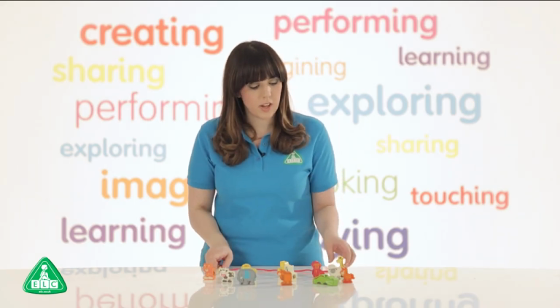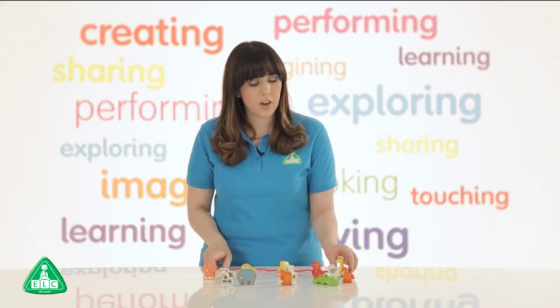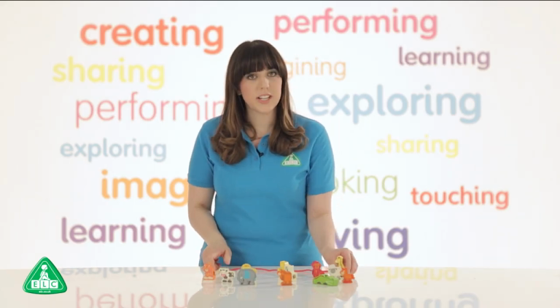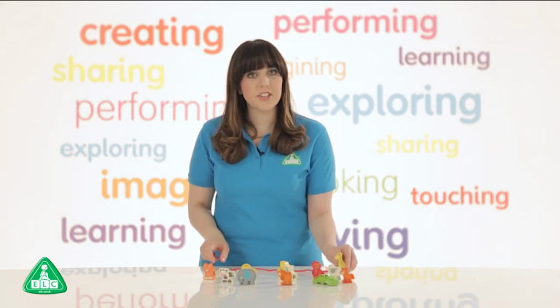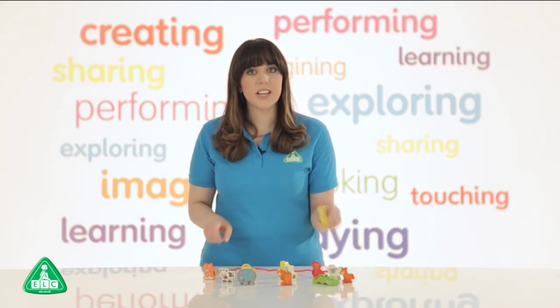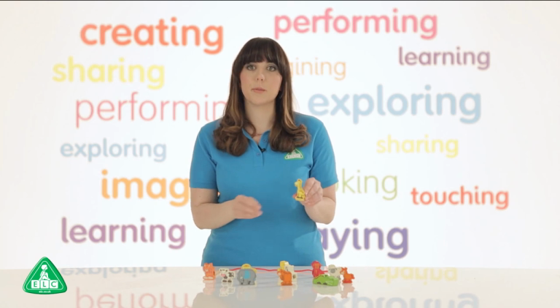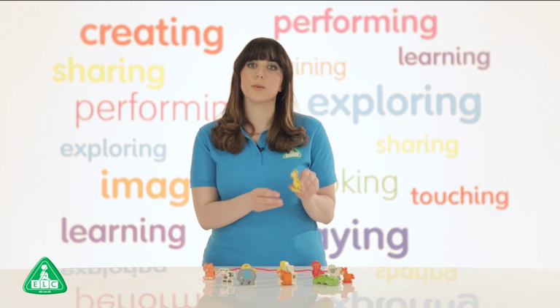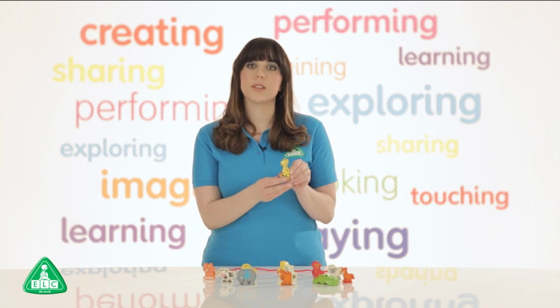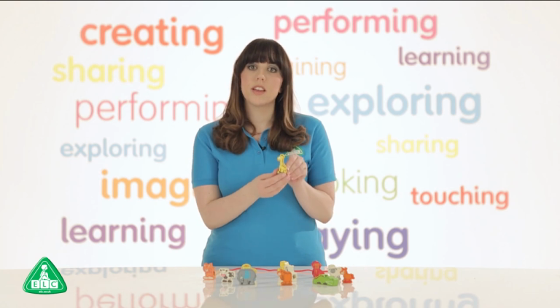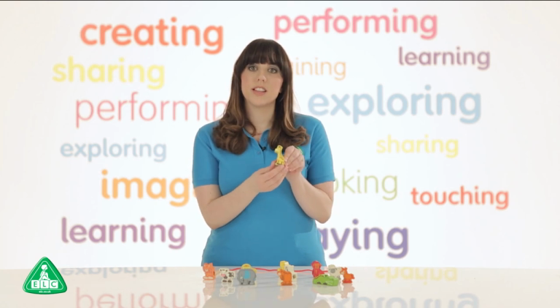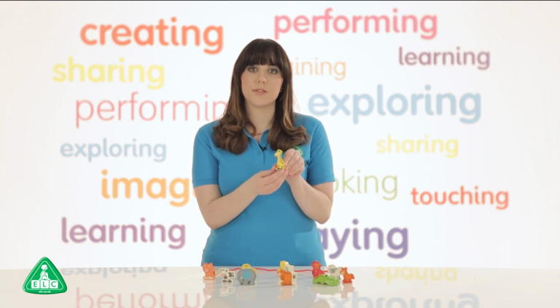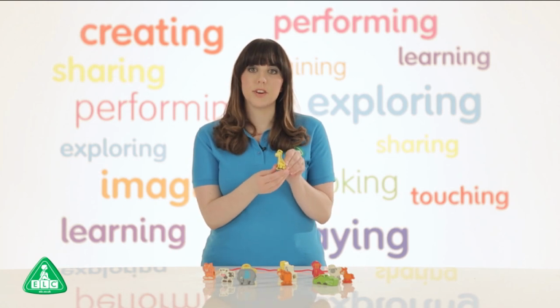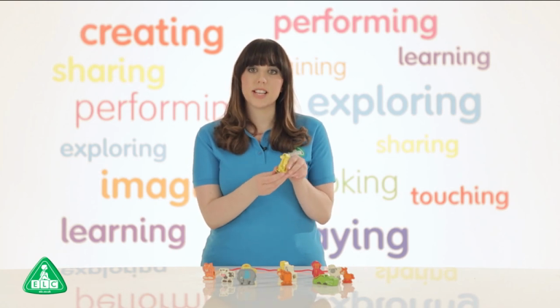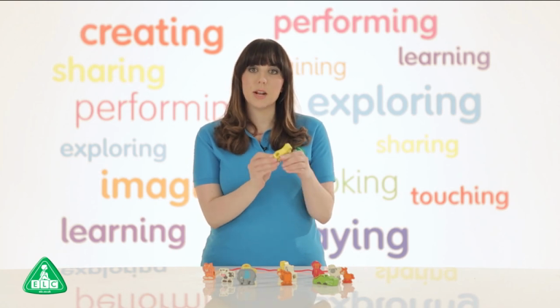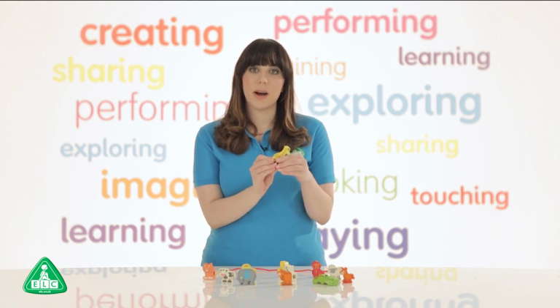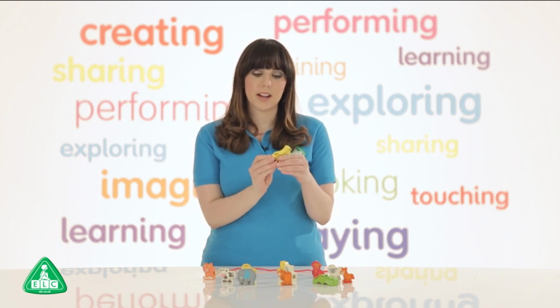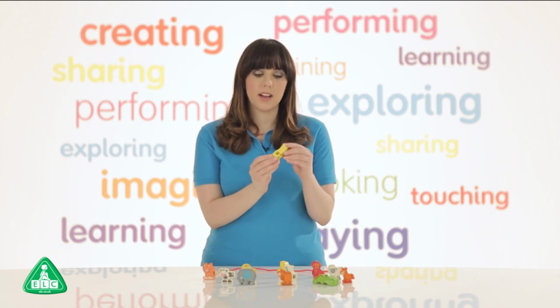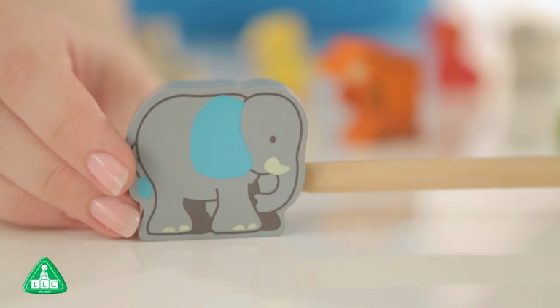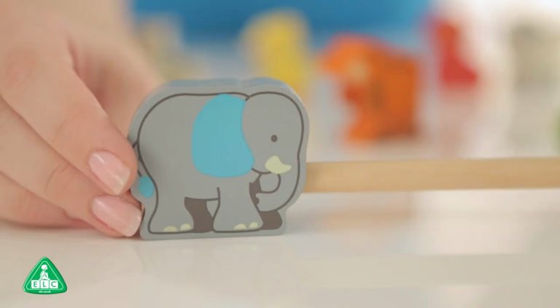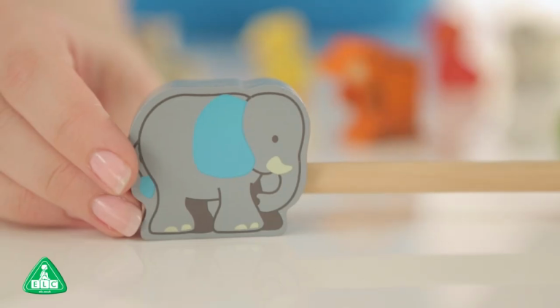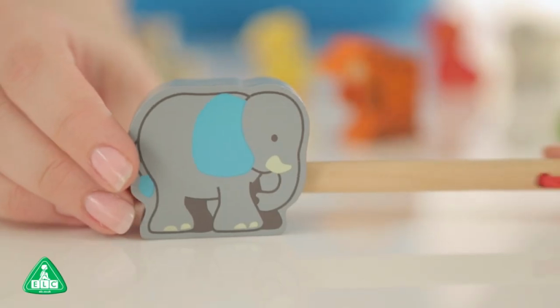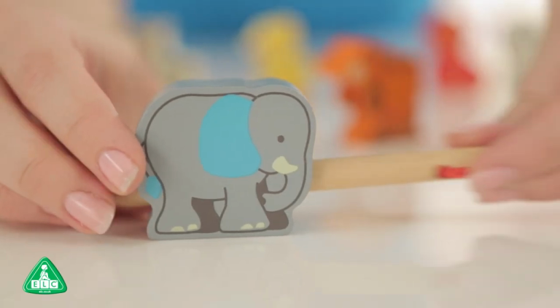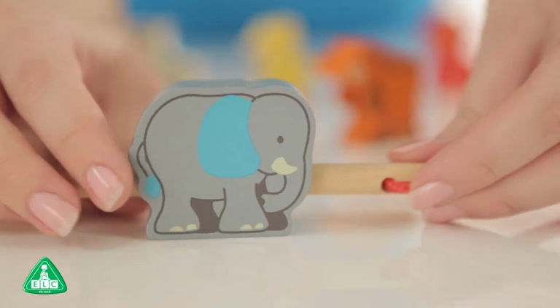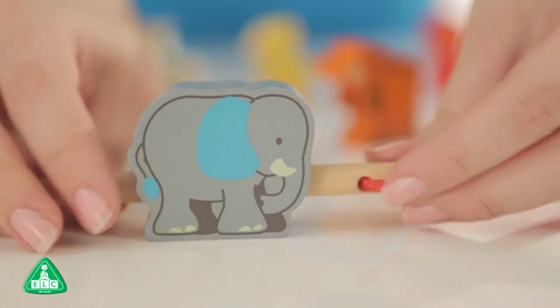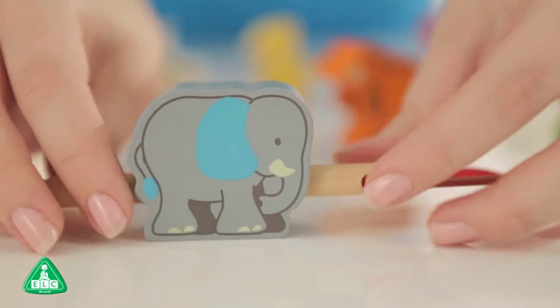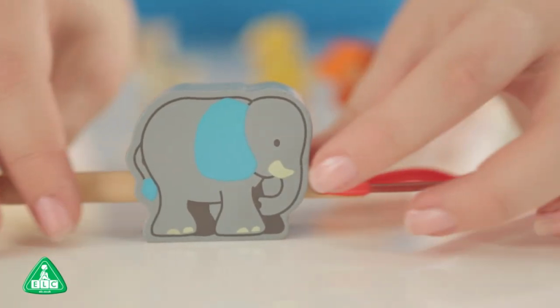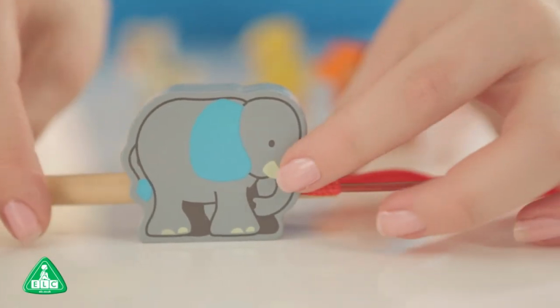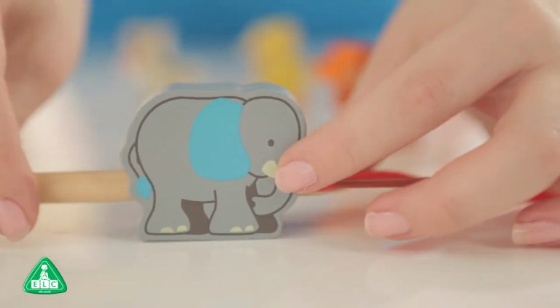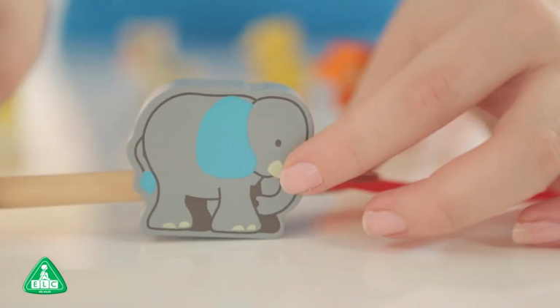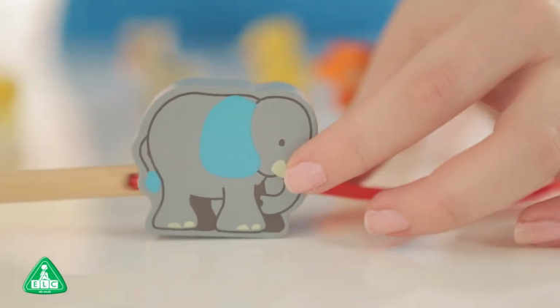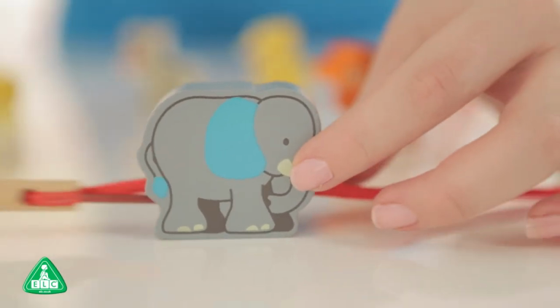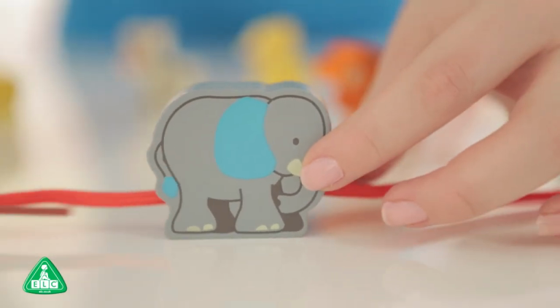On each of the animals there's a front and a back and a large hole so it's easy to pass the threader through.